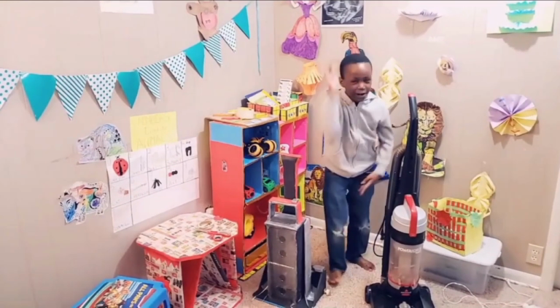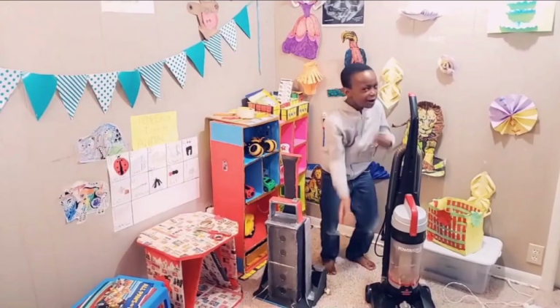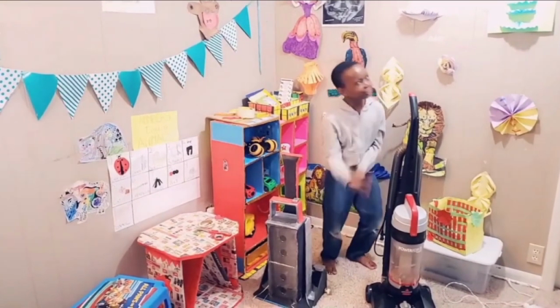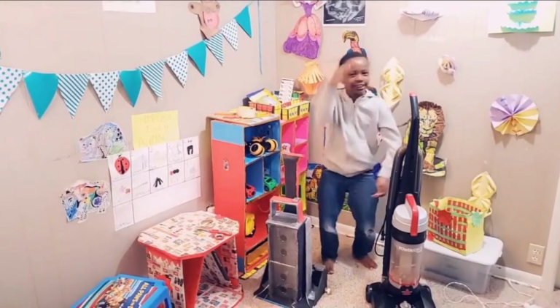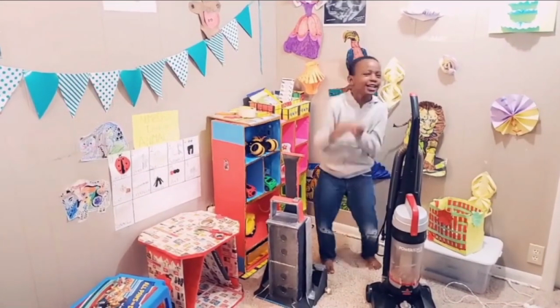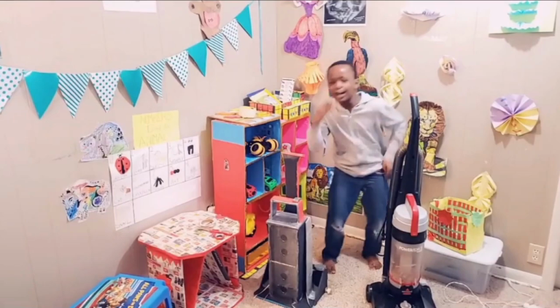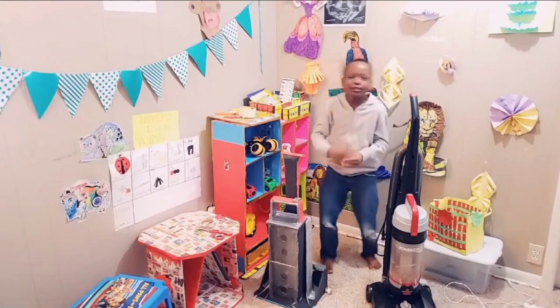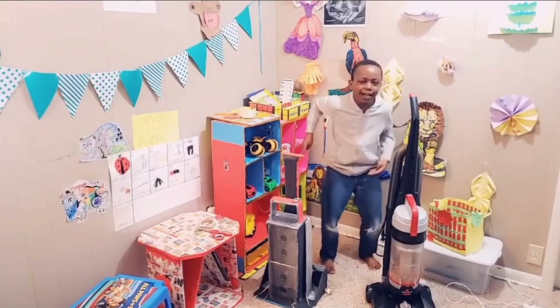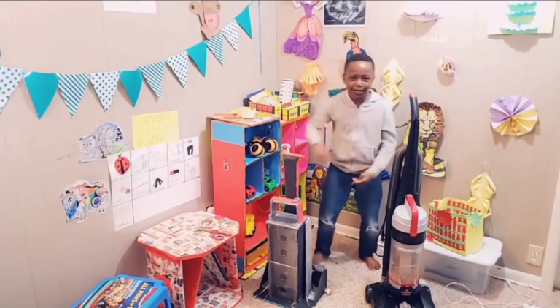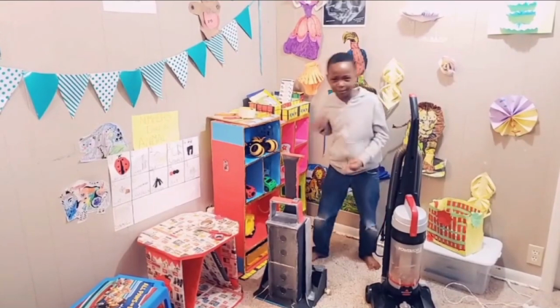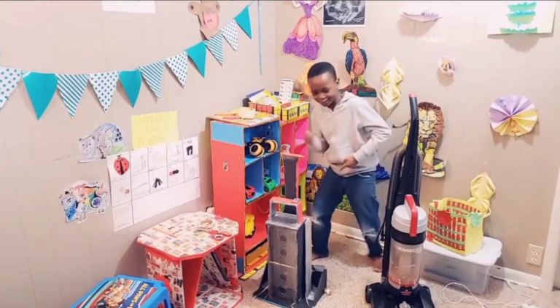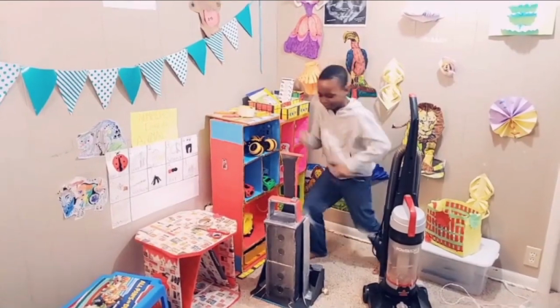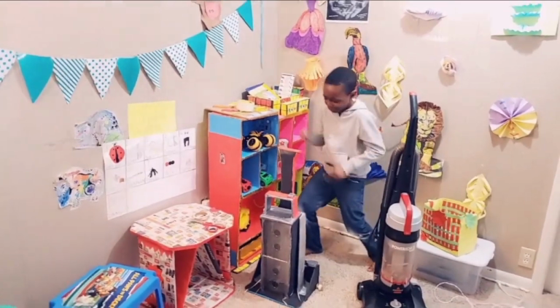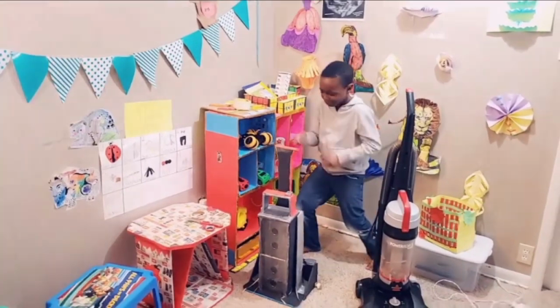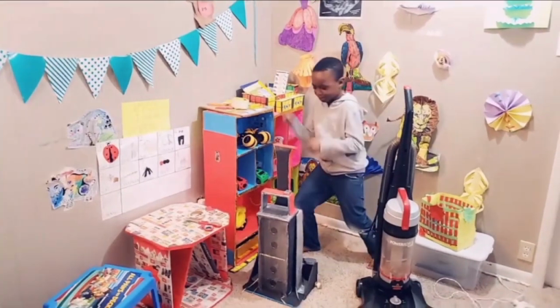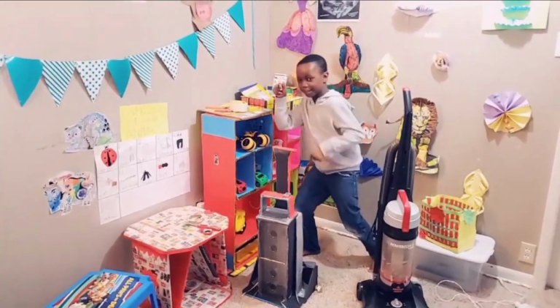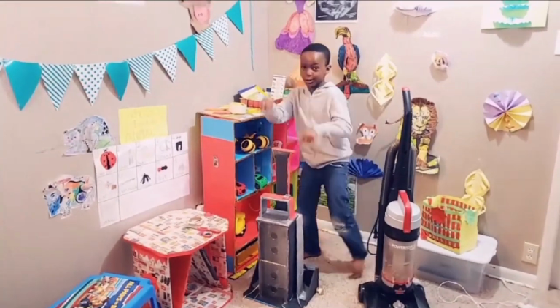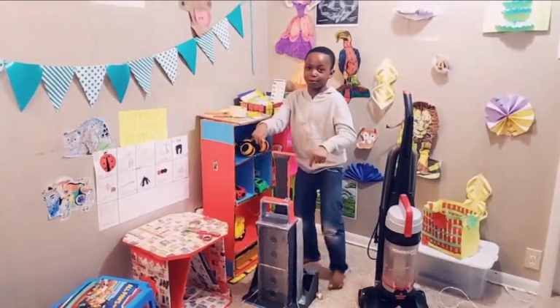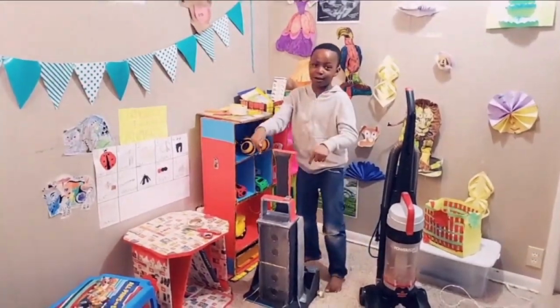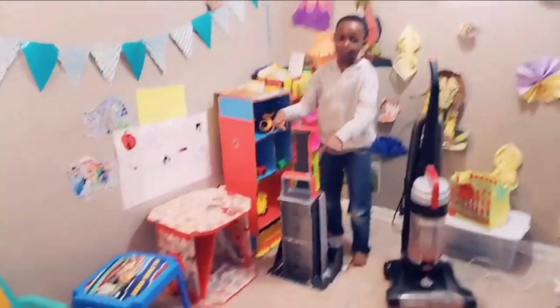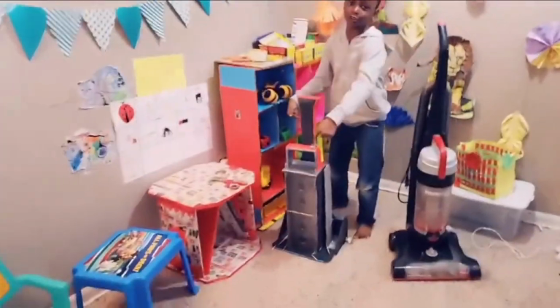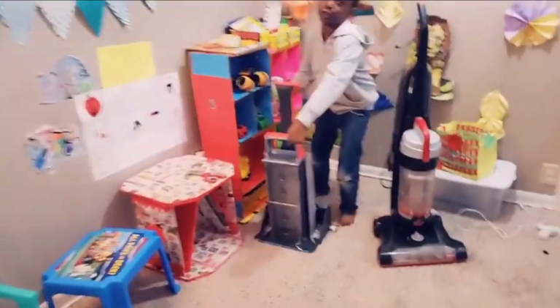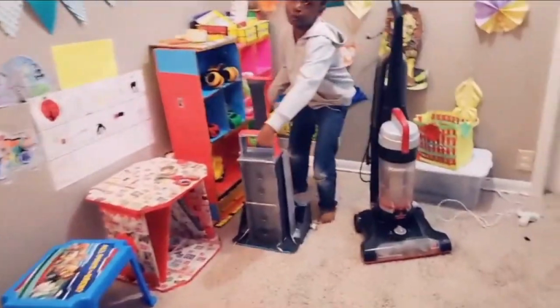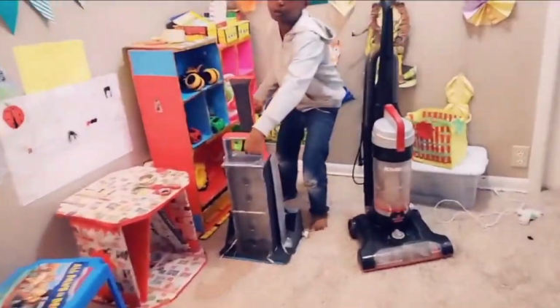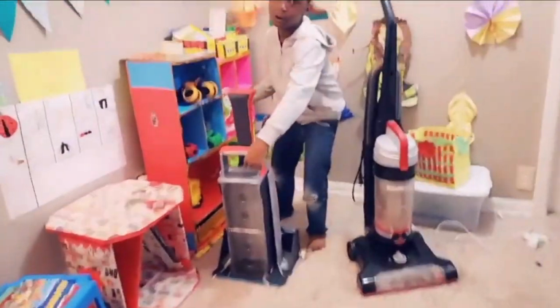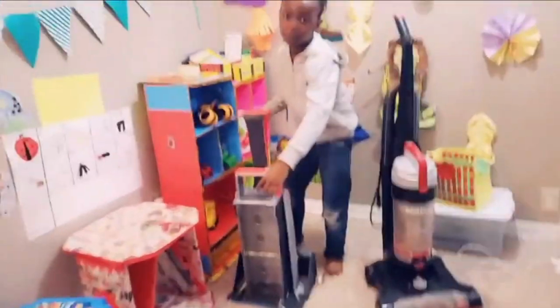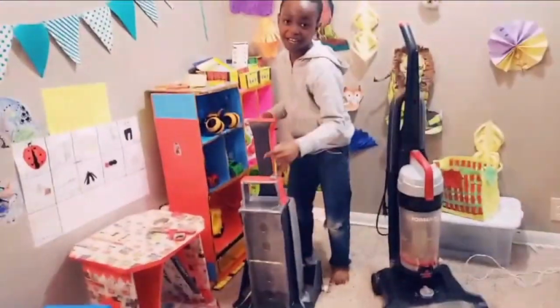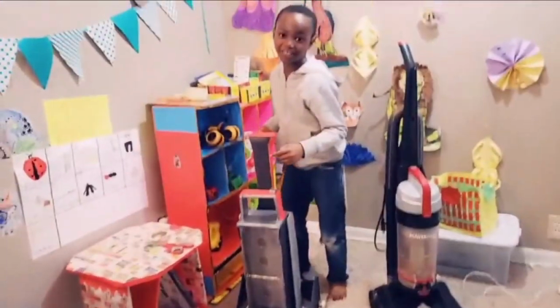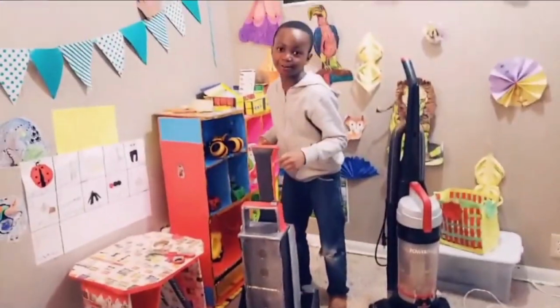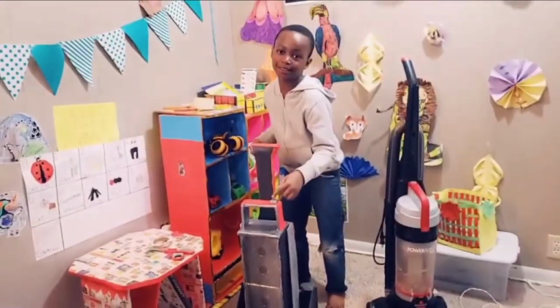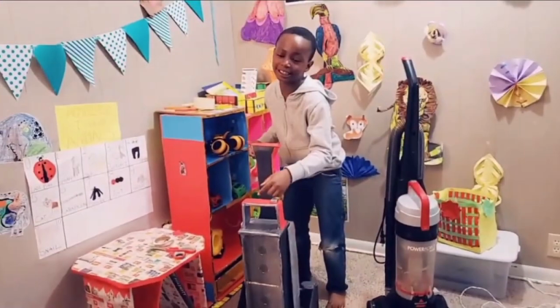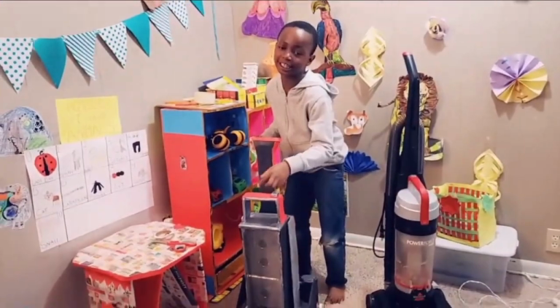It's clean up time! I'm going to be using my new Power Force Turbo vacuum cleaner.